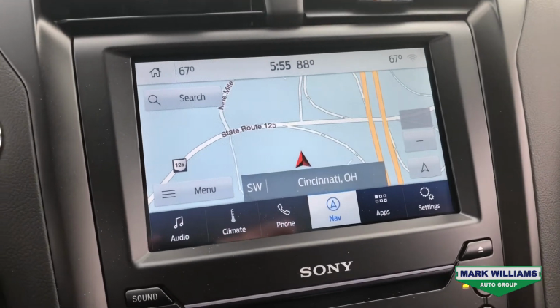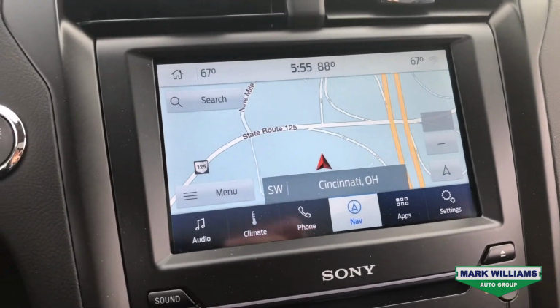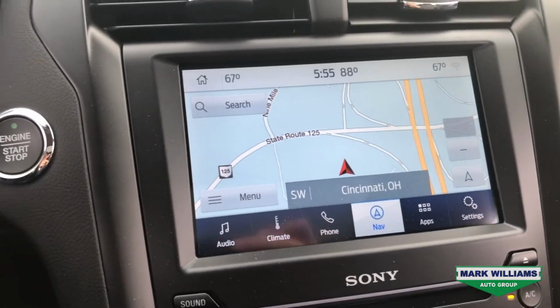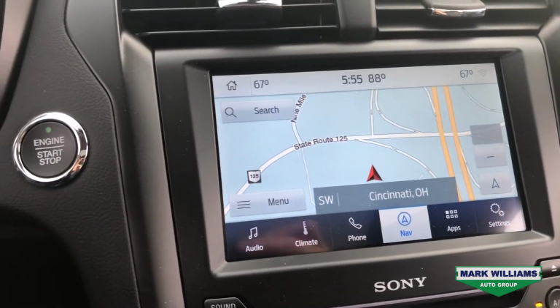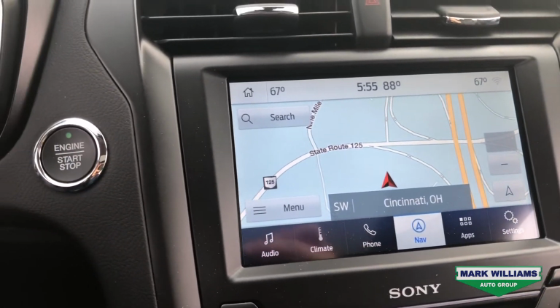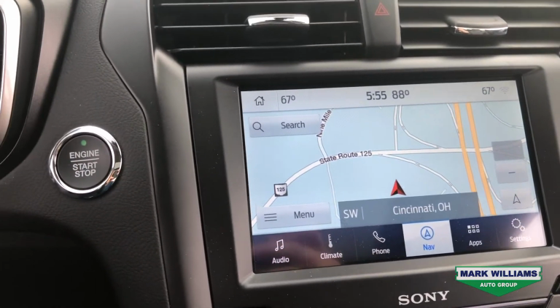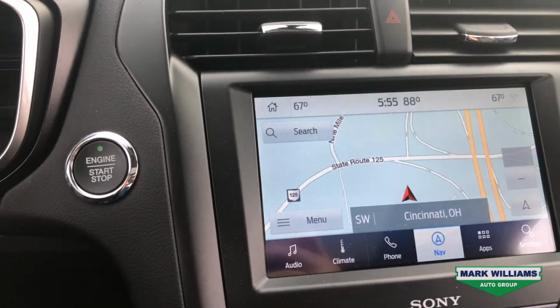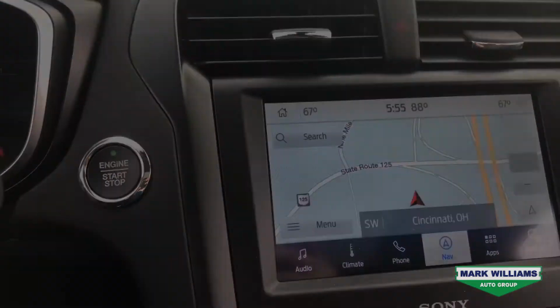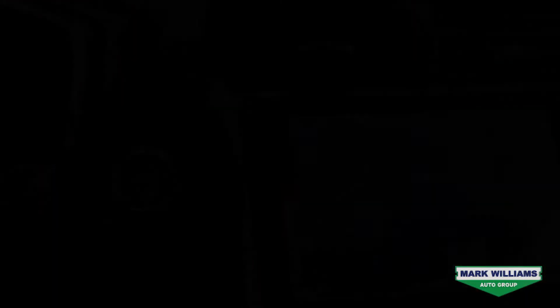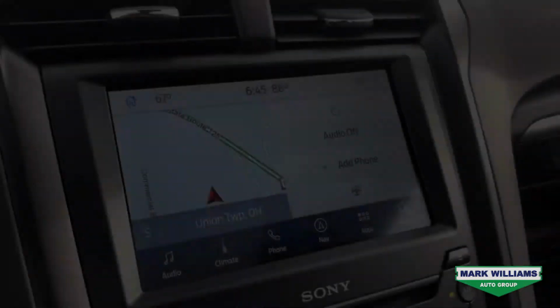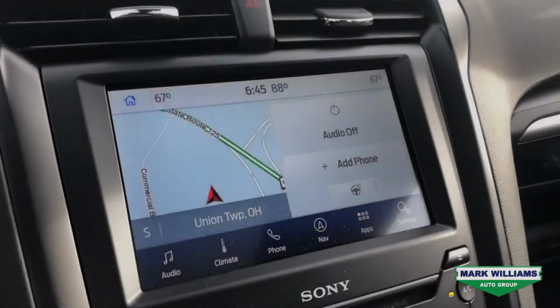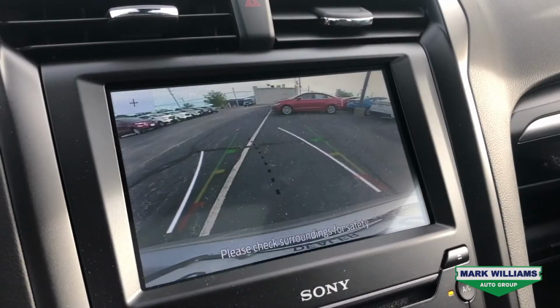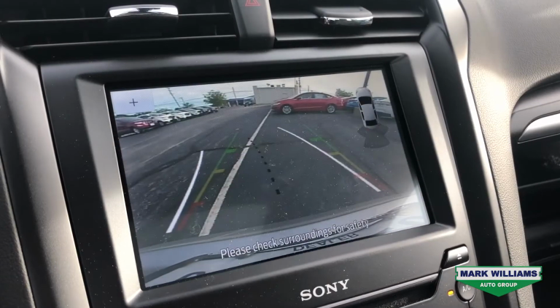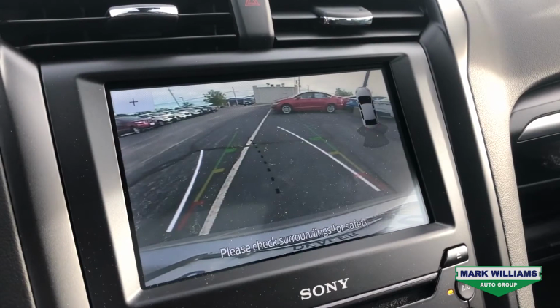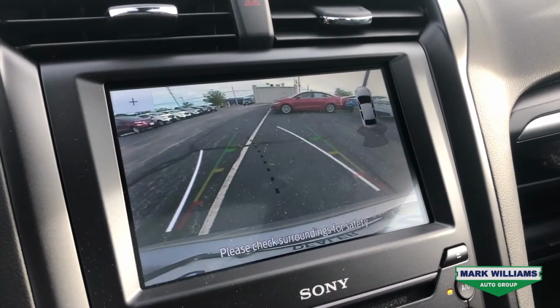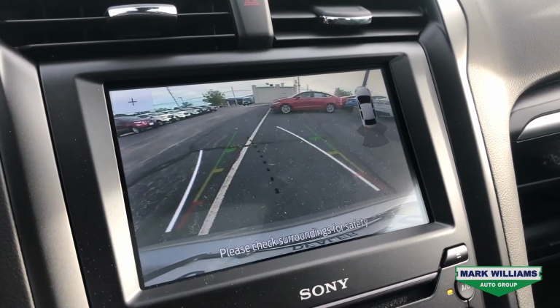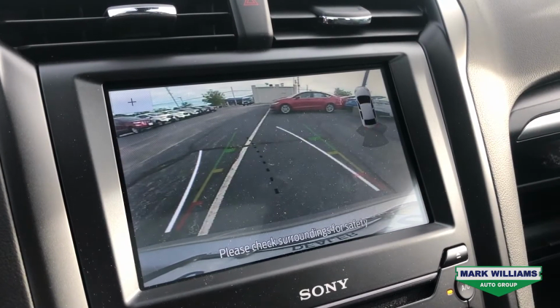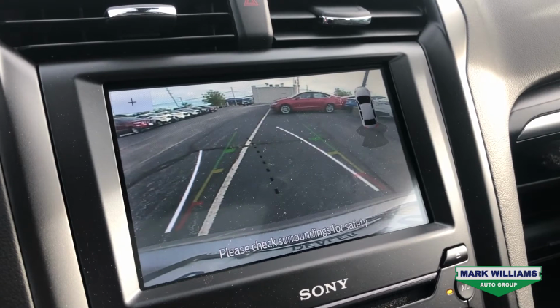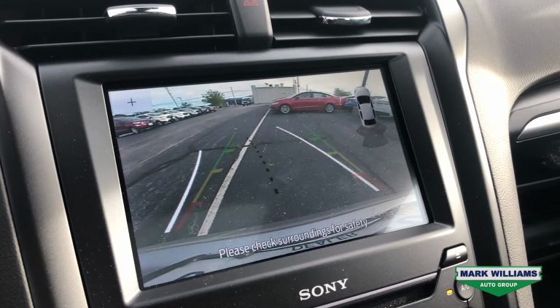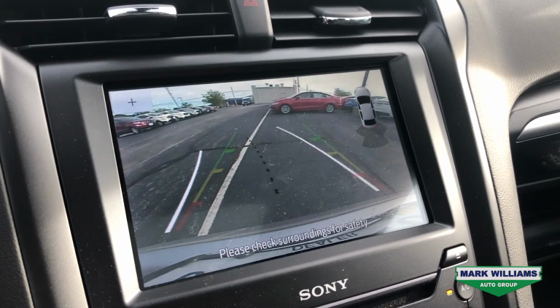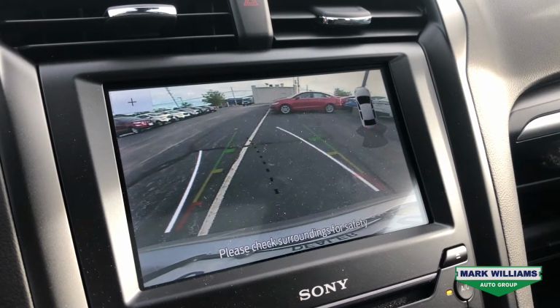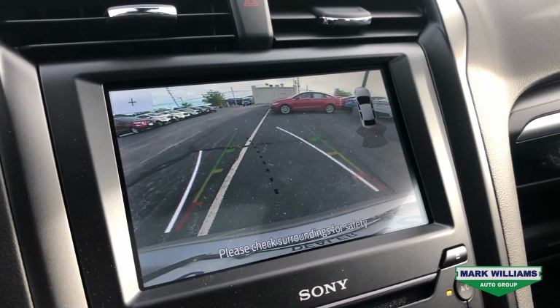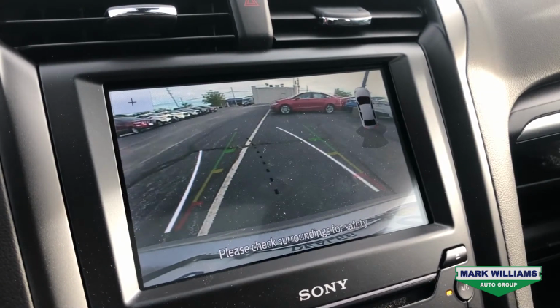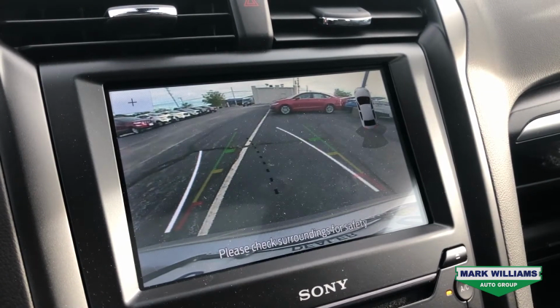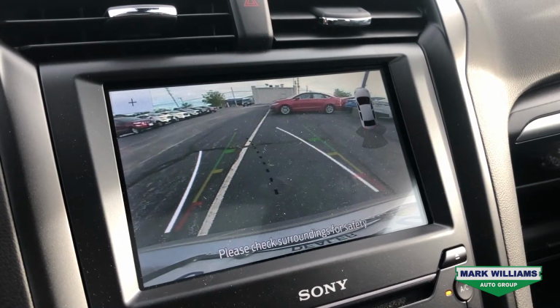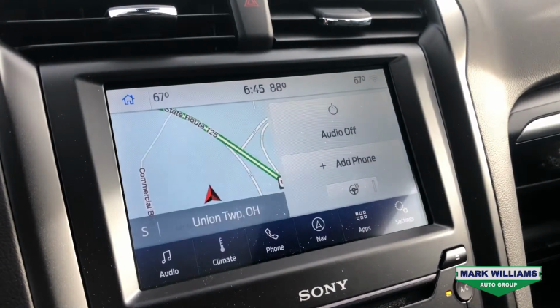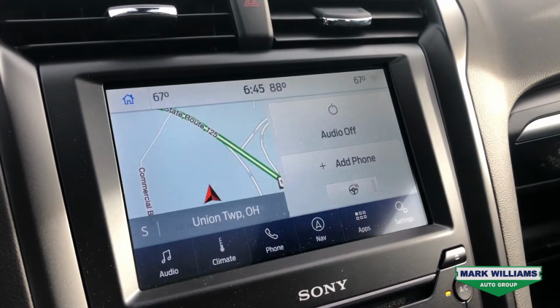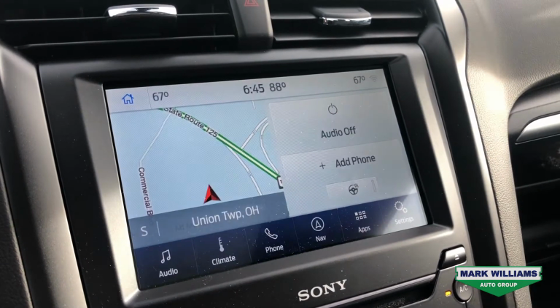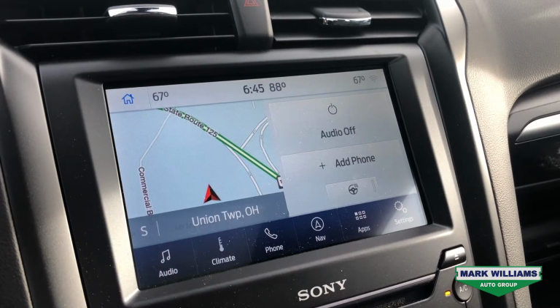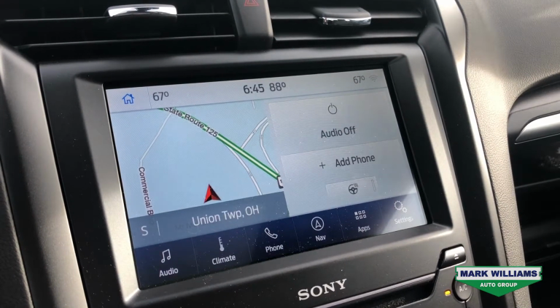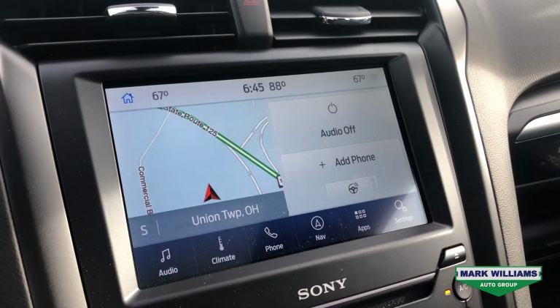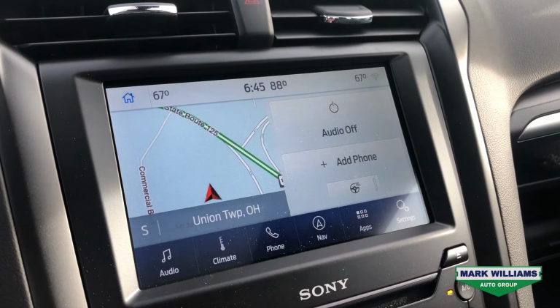Through that screen, you can also access things like voice activated navigation, you can view your backup camera, and this car has Android Auto plus Apple CarPlay.